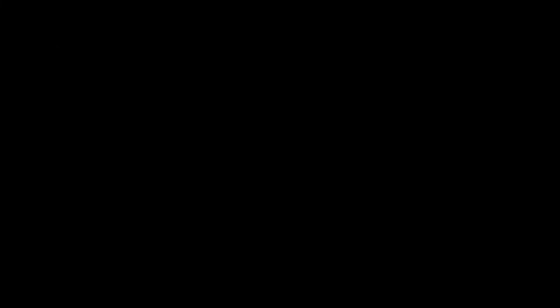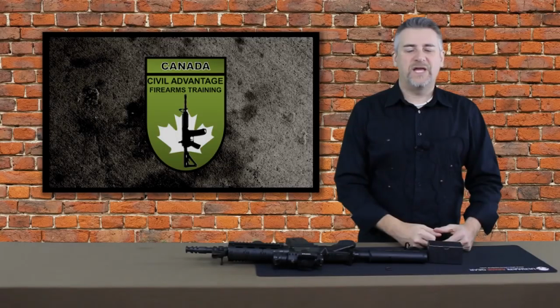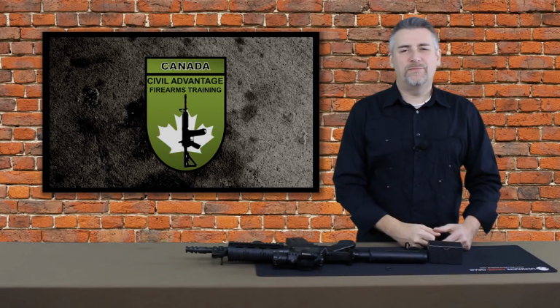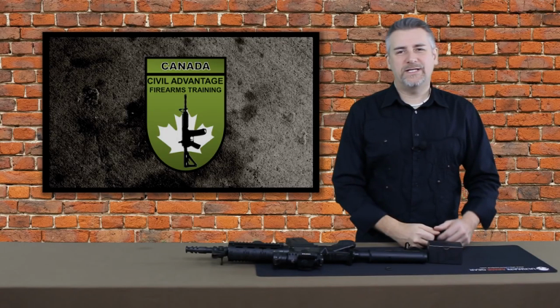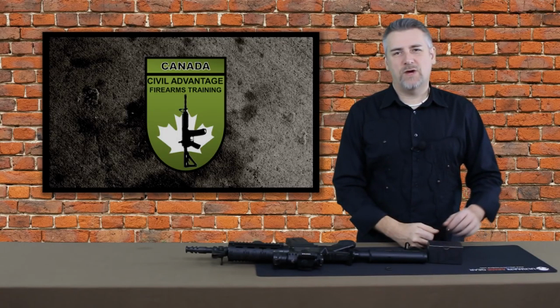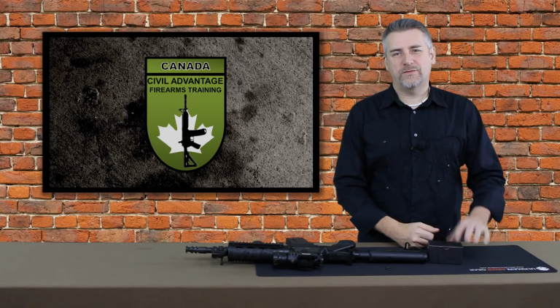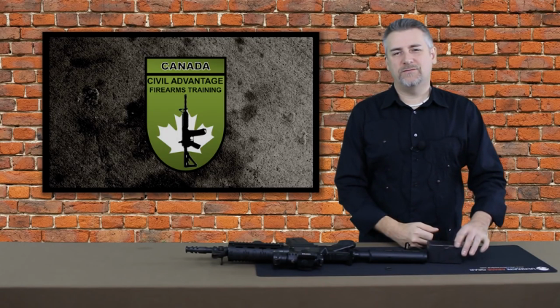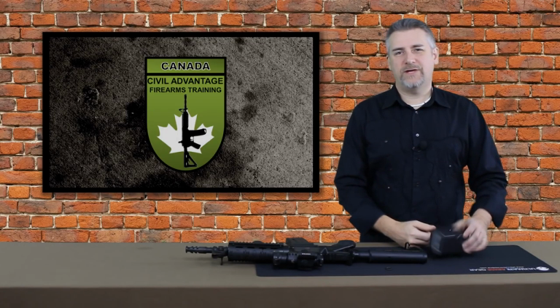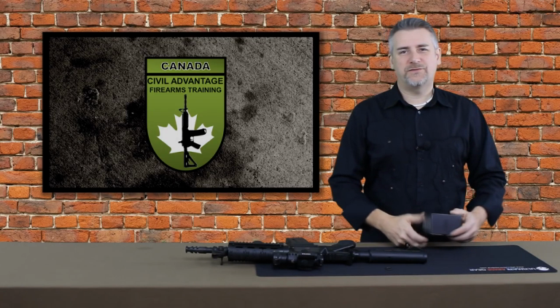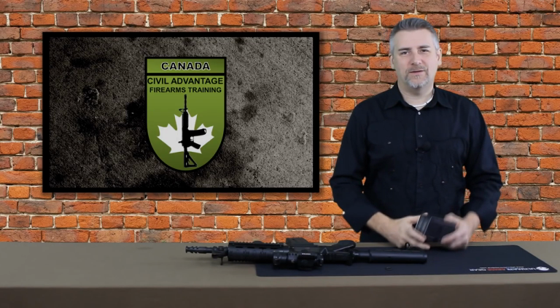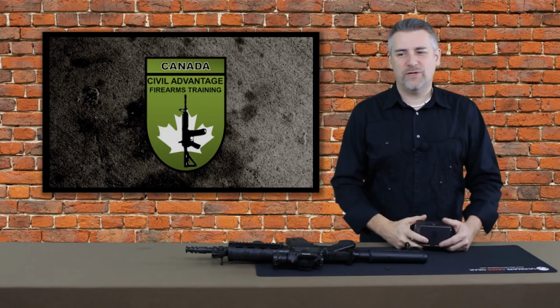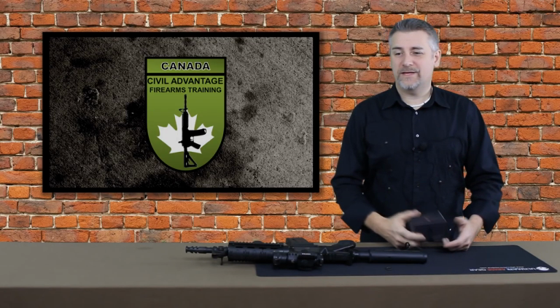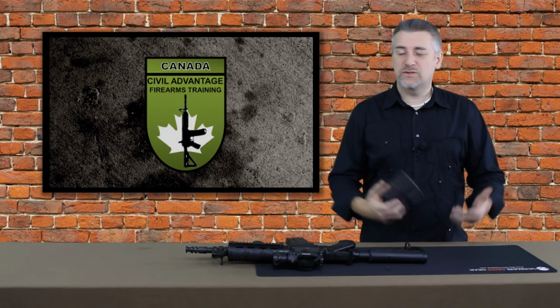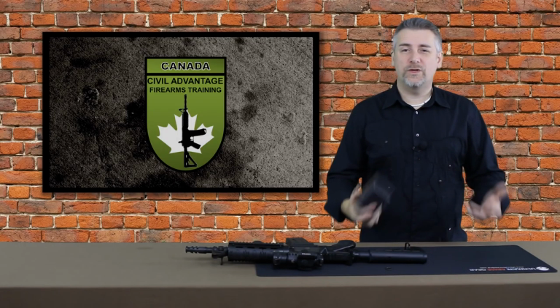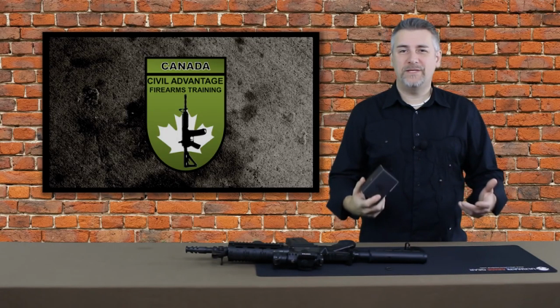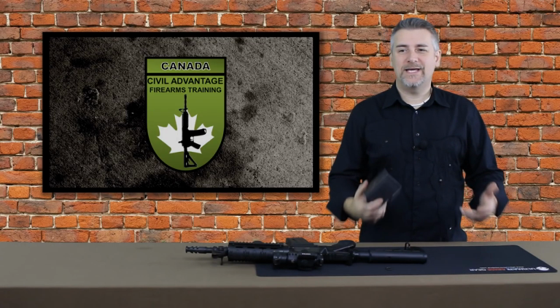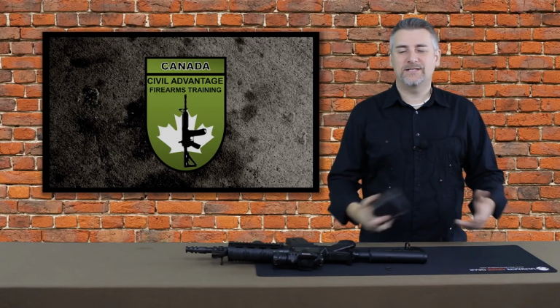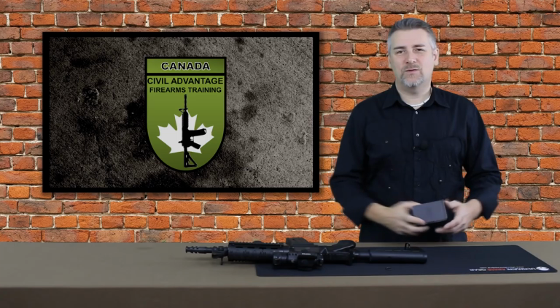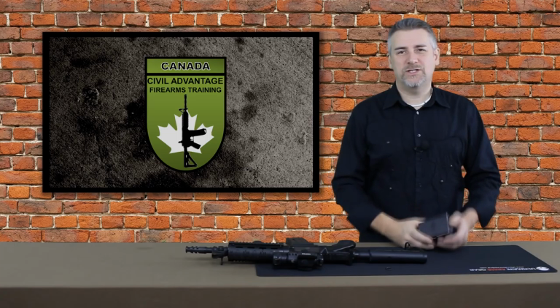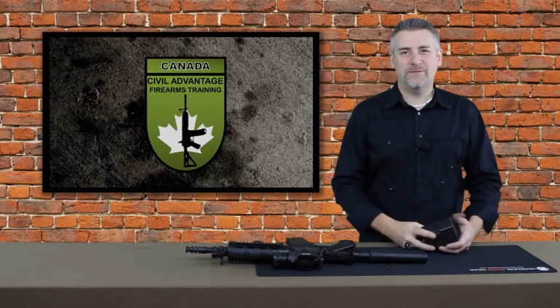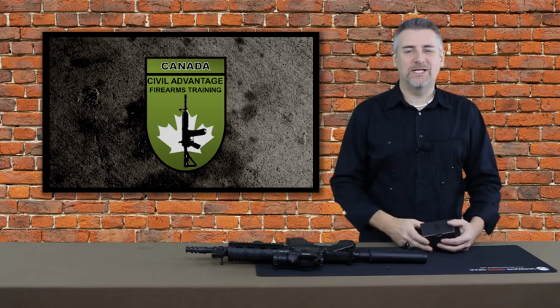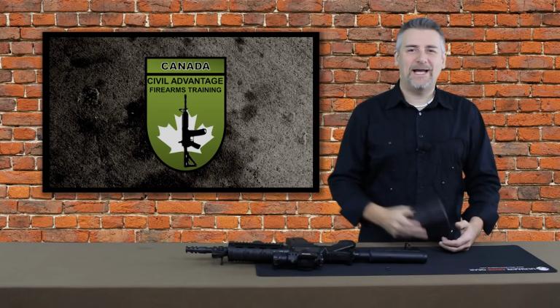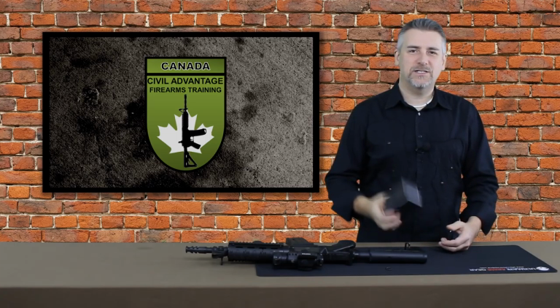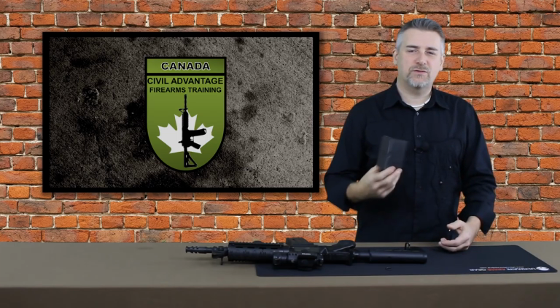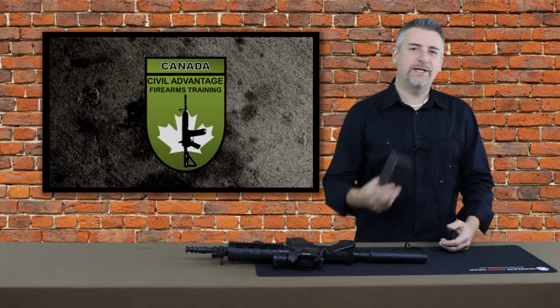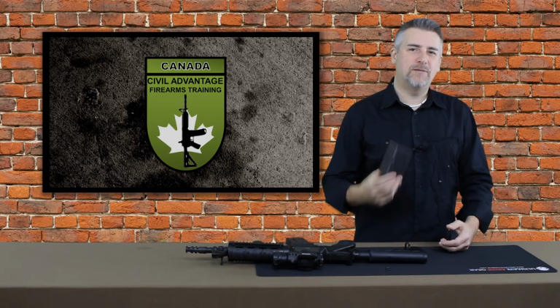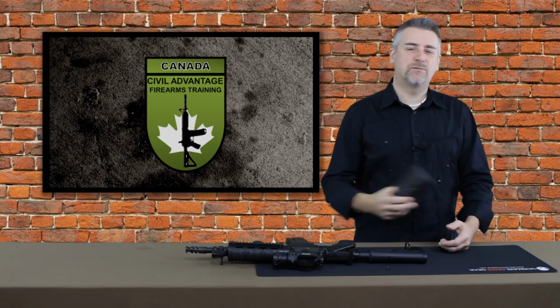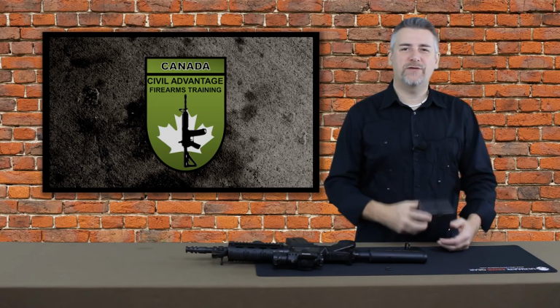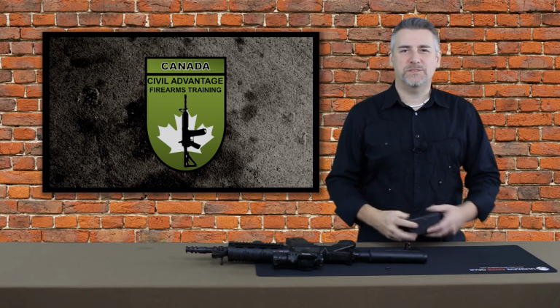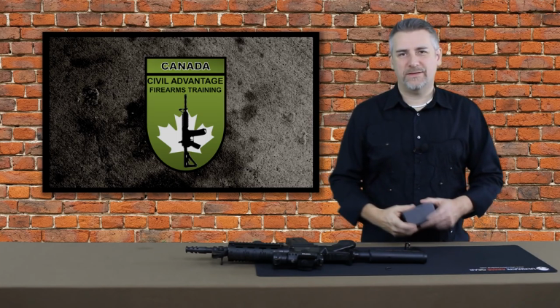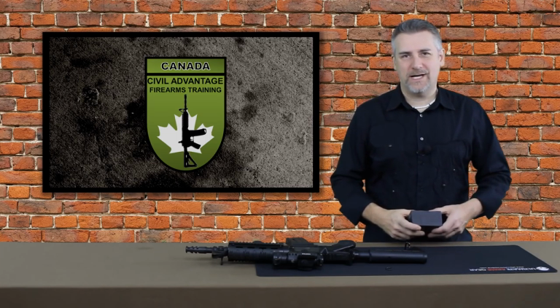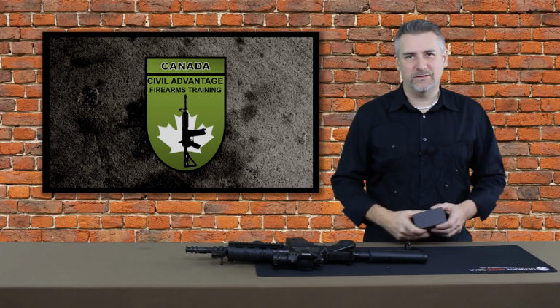Hey everybody, it's Rod from Sybil Advantage Firearms Training. Thanks for joining me again today. We're going to talk about the Gladius Threaded Muzzle Brake from Spatha Tactical.